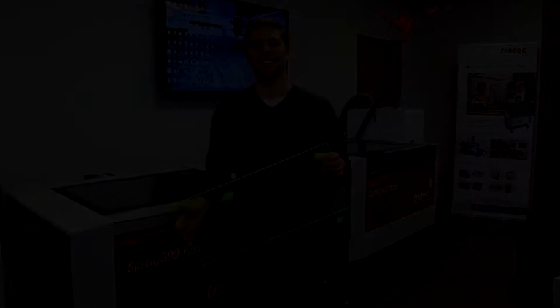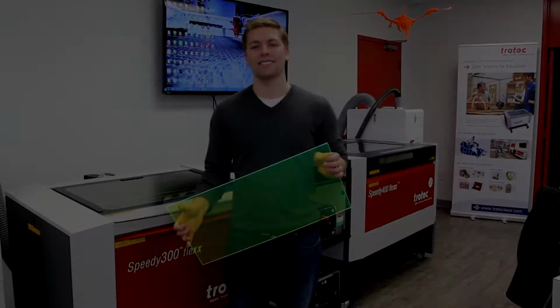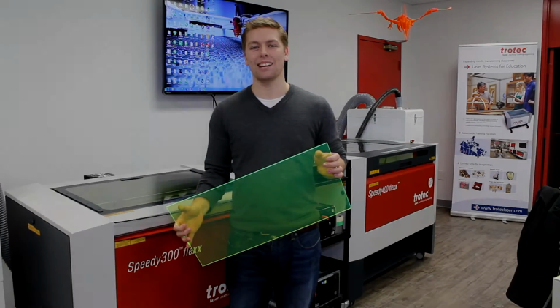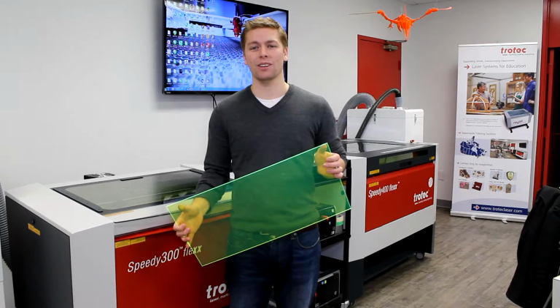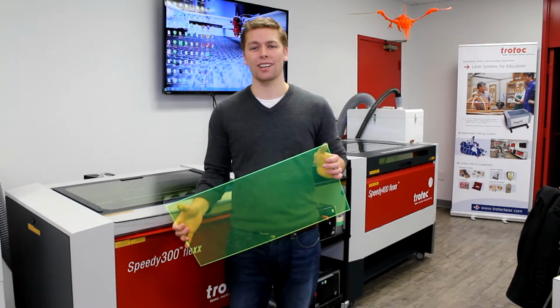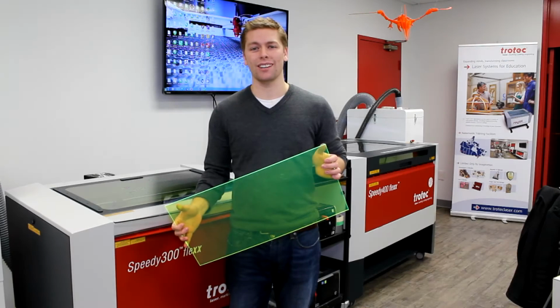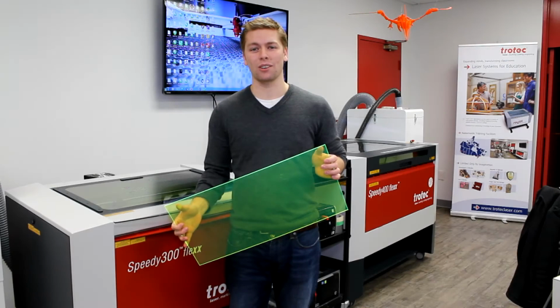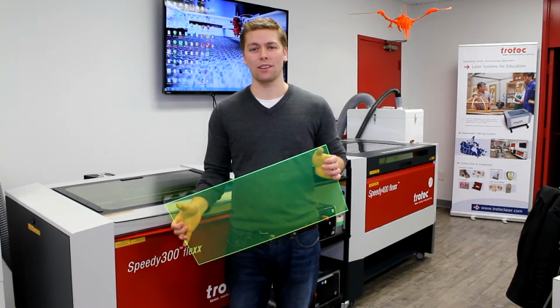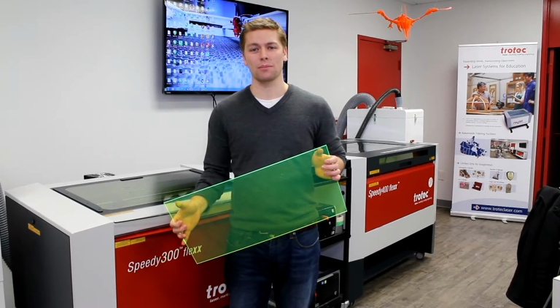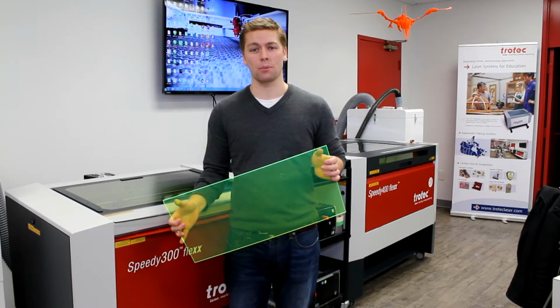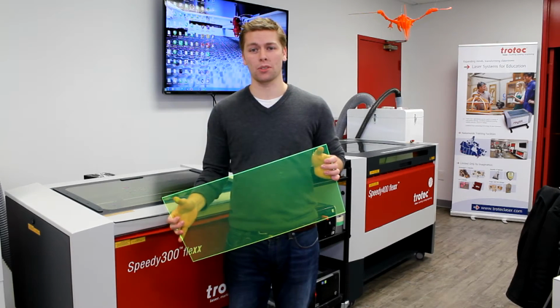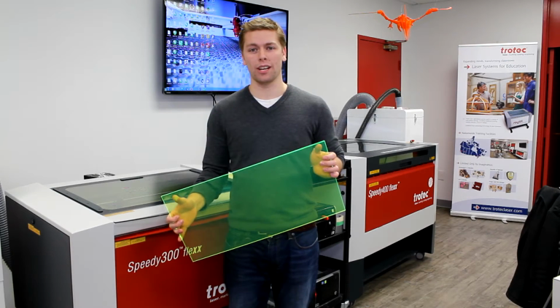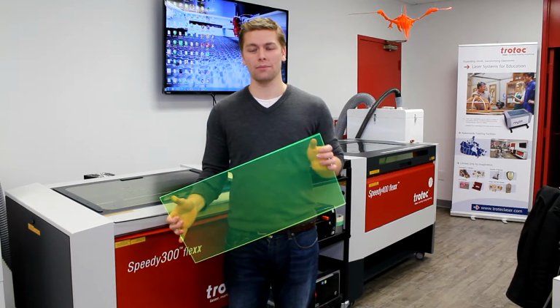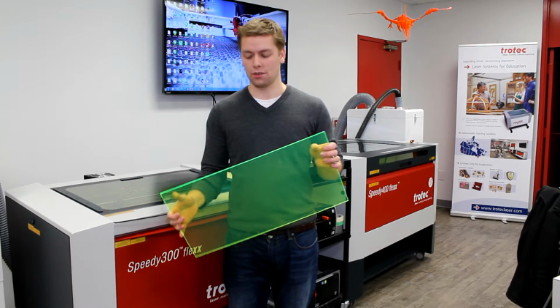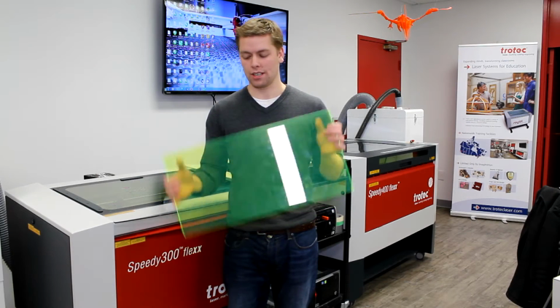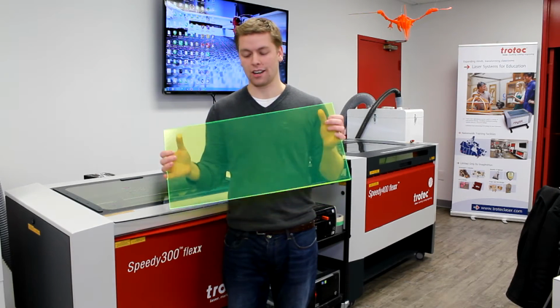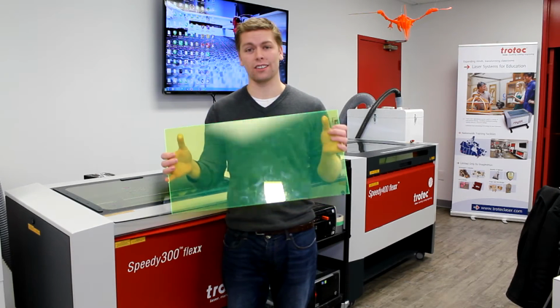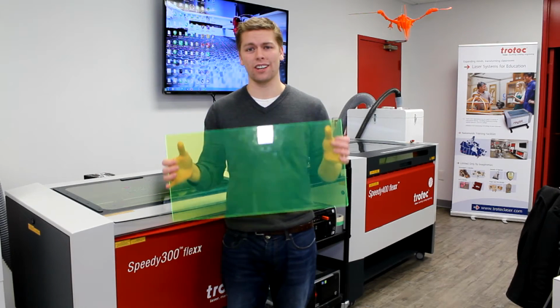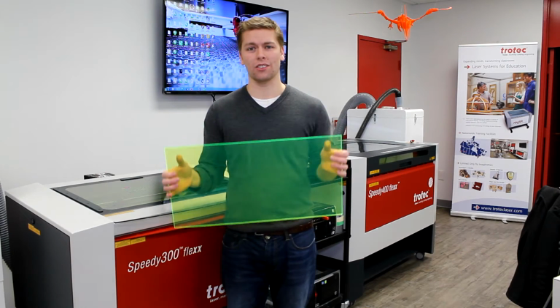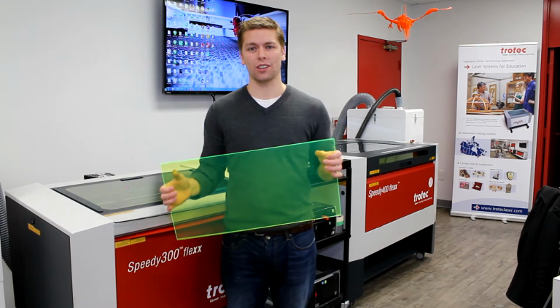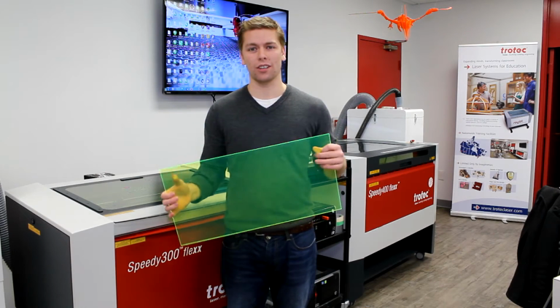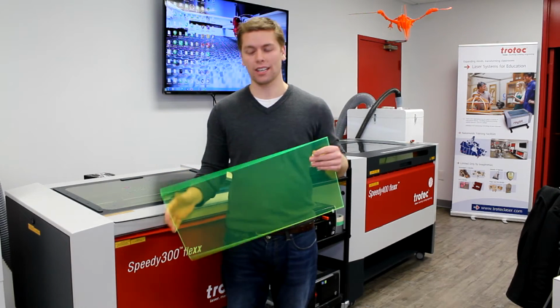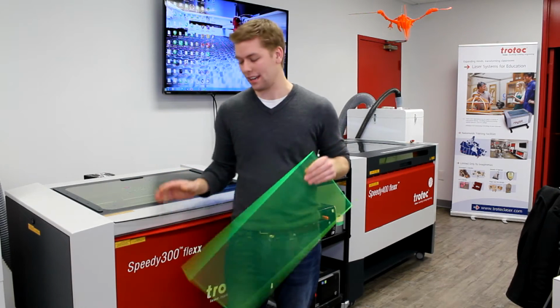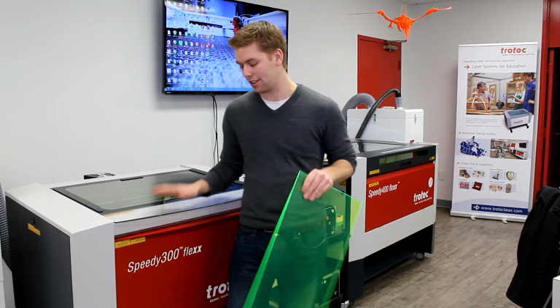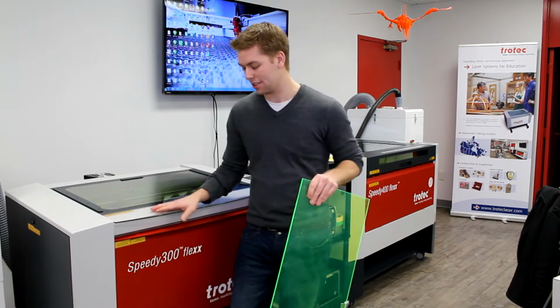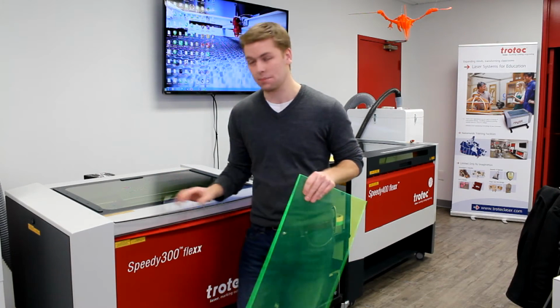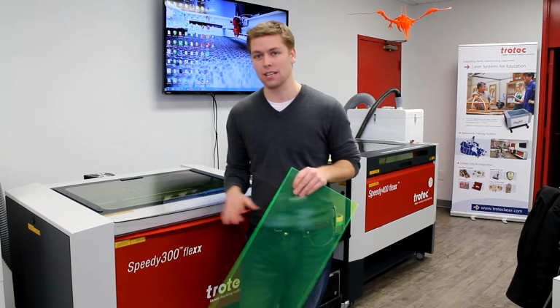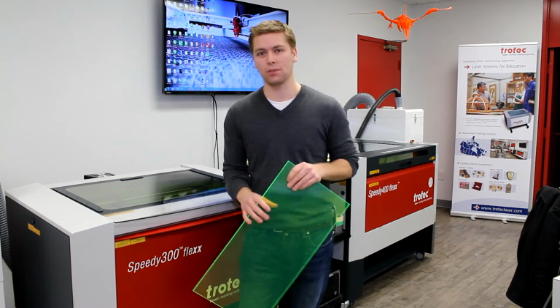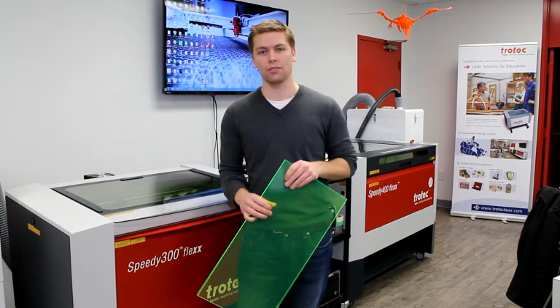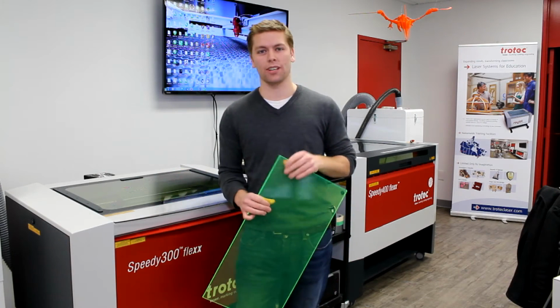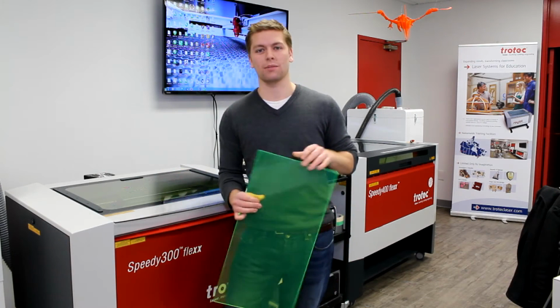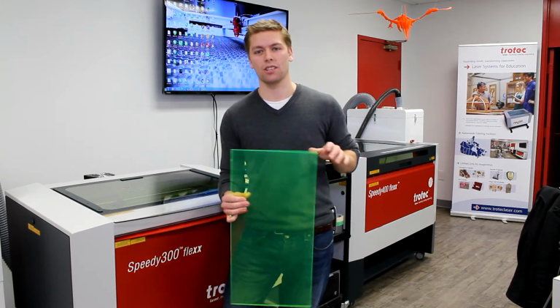Today we're going to cut and engrave some promotional items using our neon green acrylic and our Speedy 300 Flex machine.